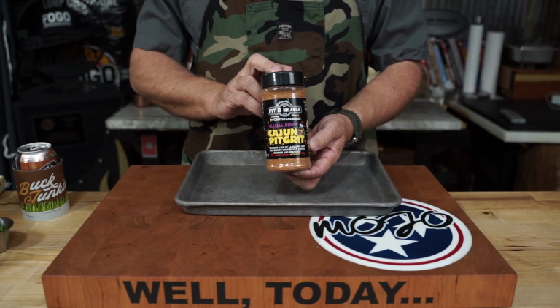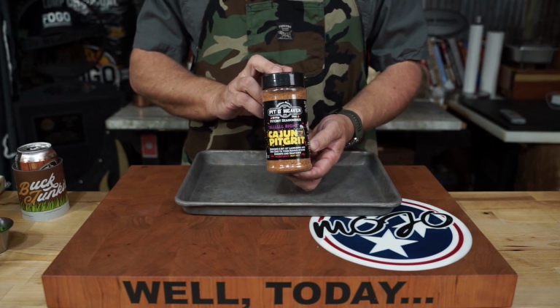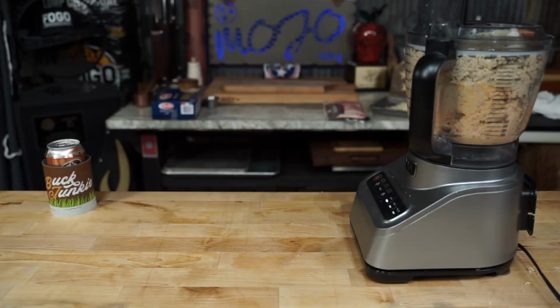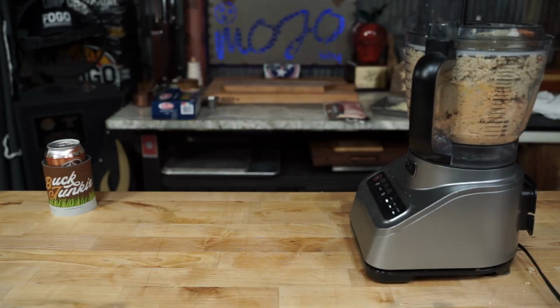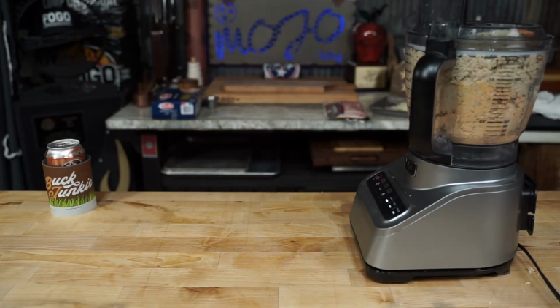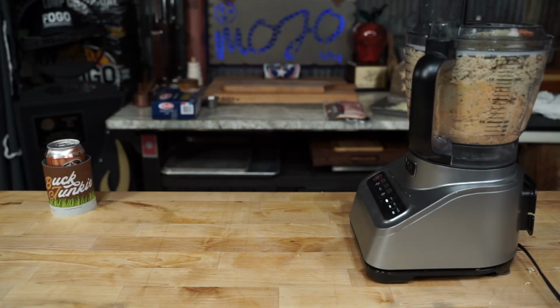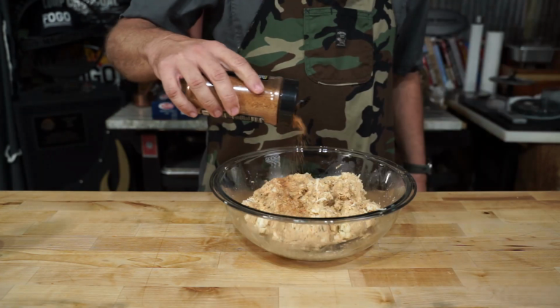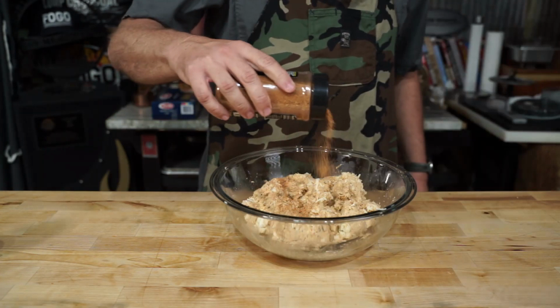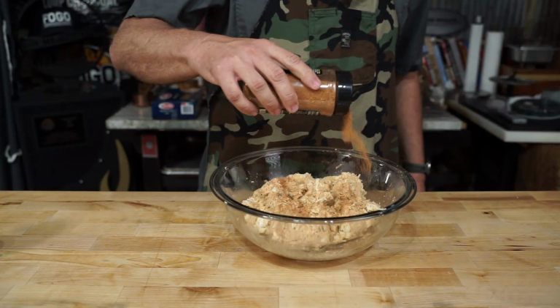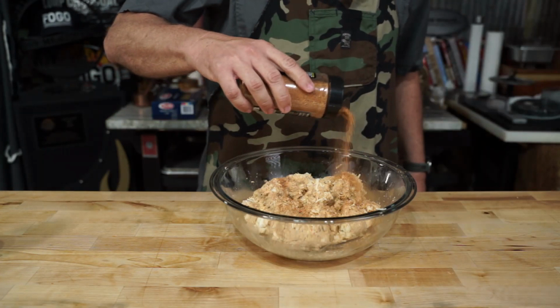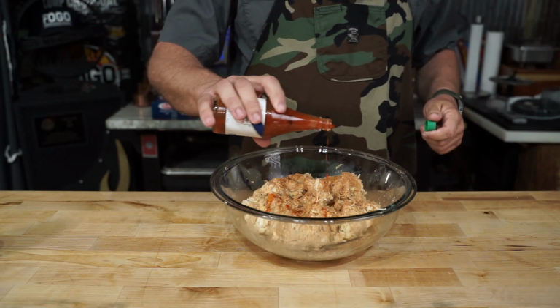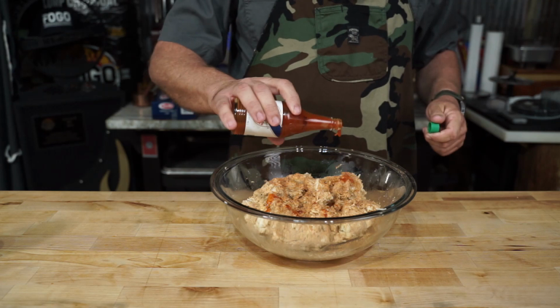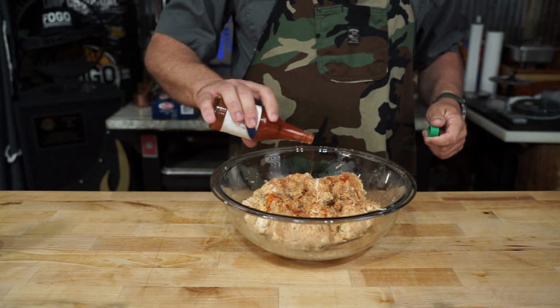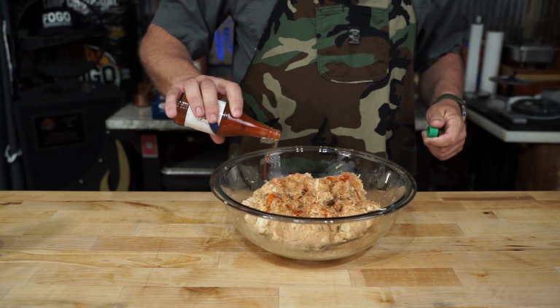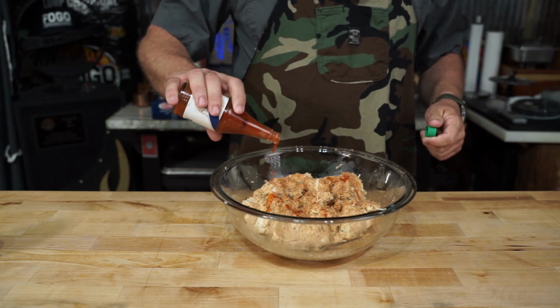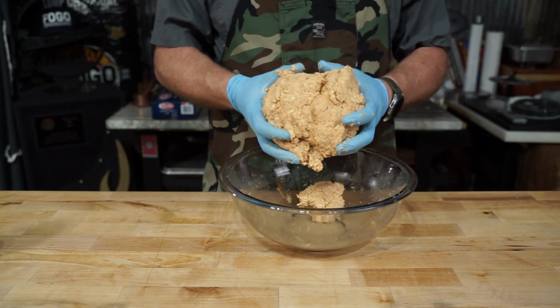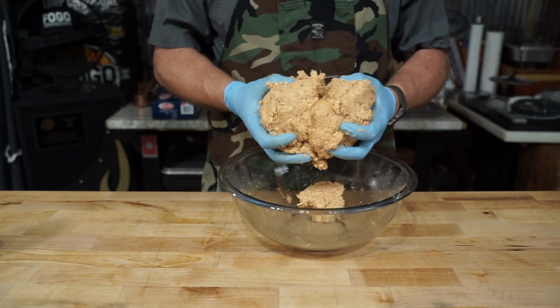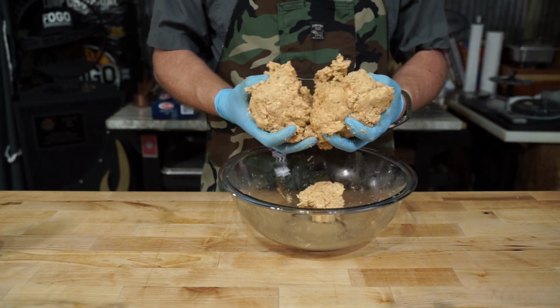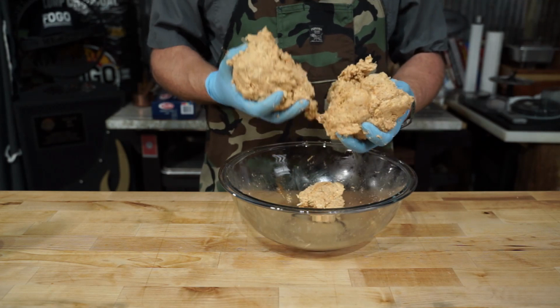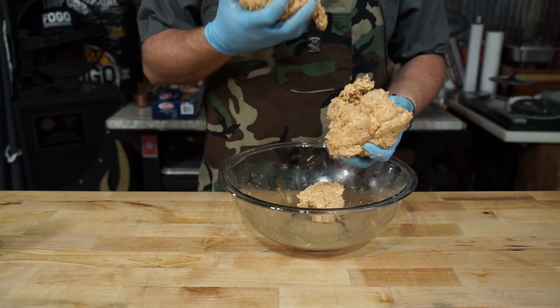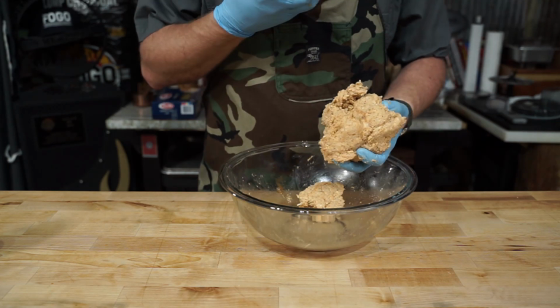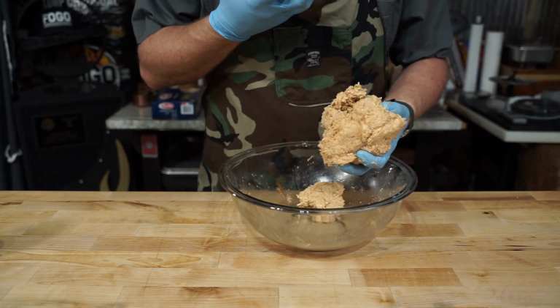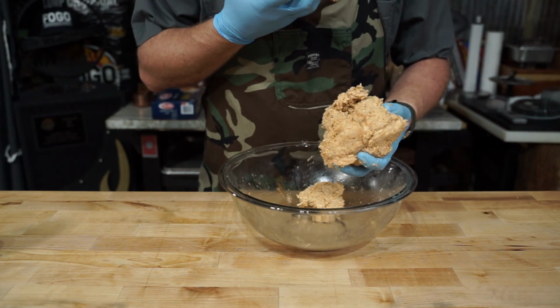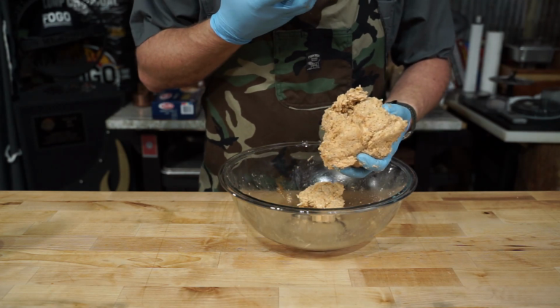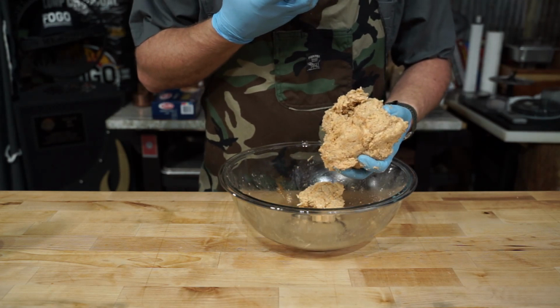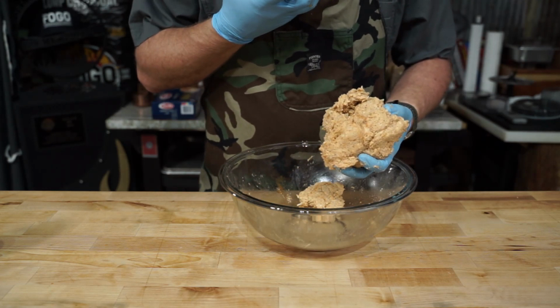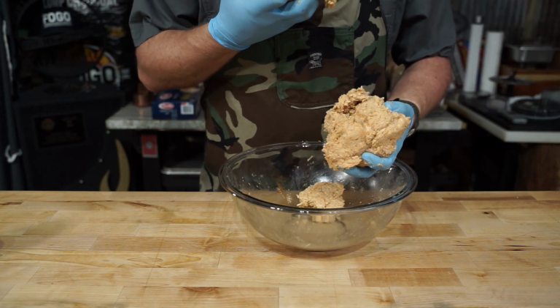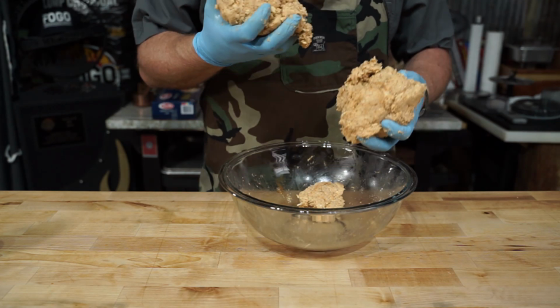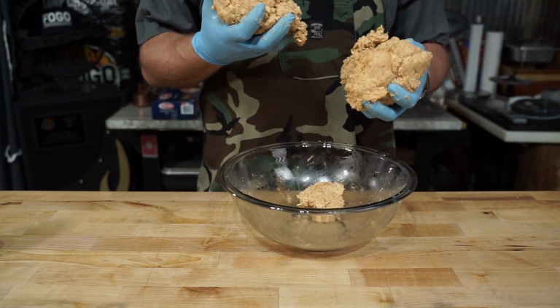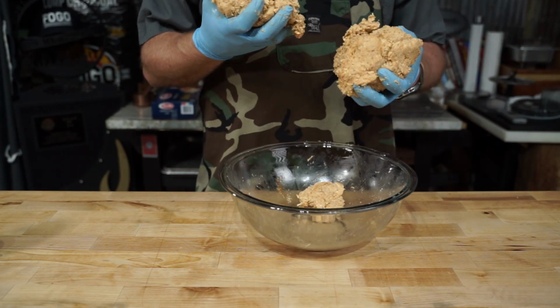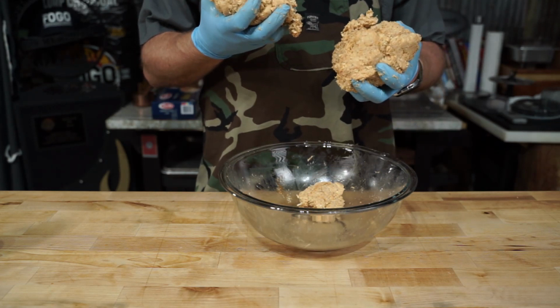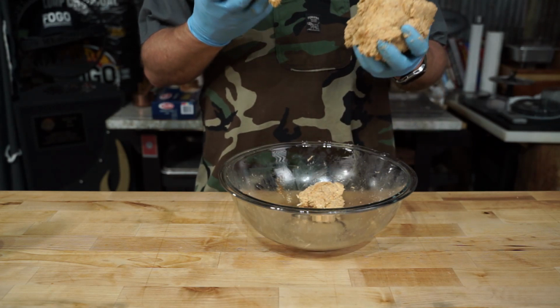Now, mix that up the best you can, add a little hot sauce just to make it better, and sort it to make sure your seasoning is right and it's good.